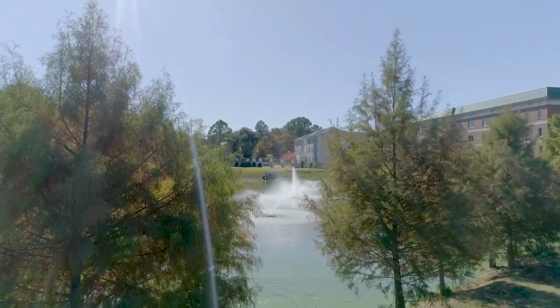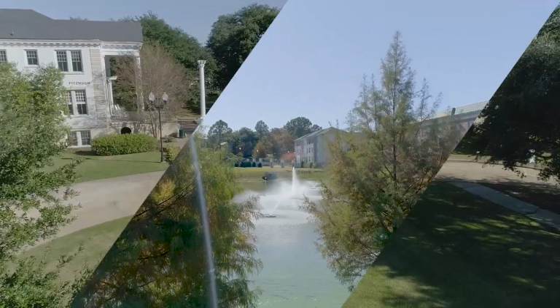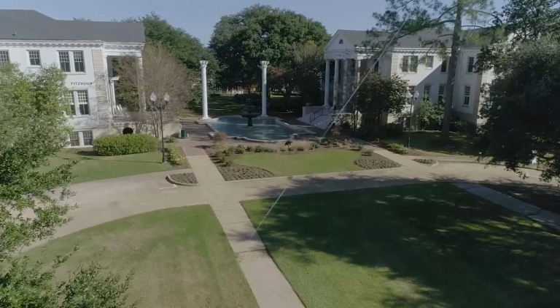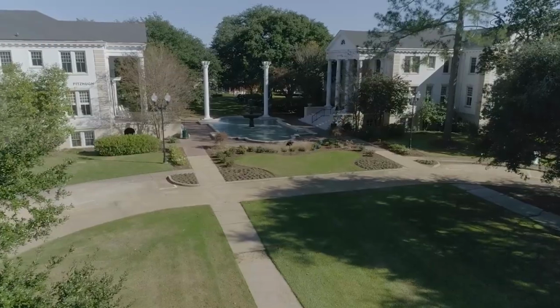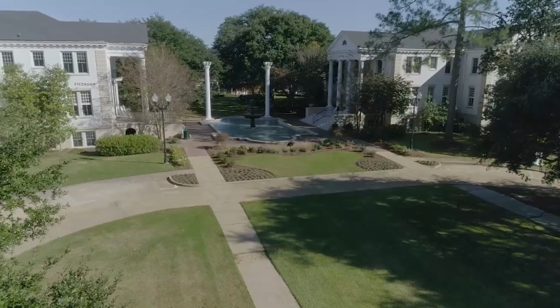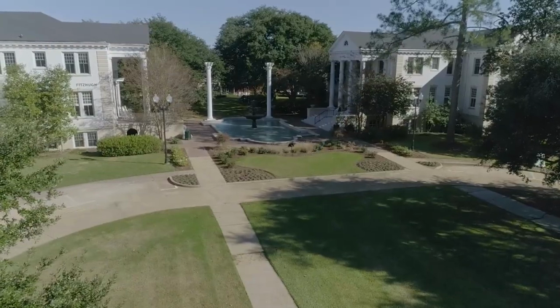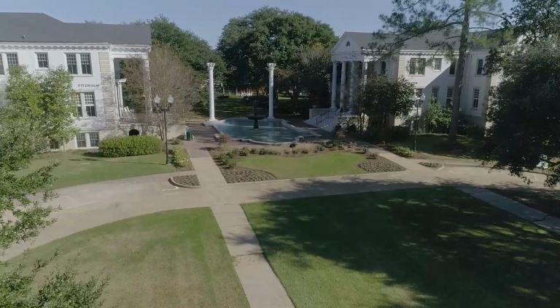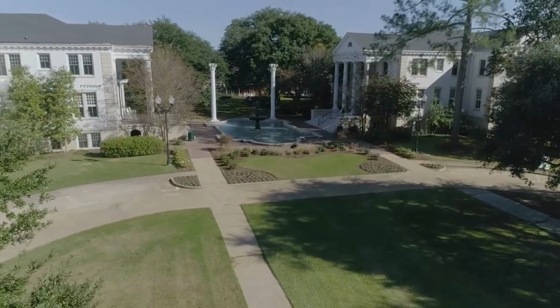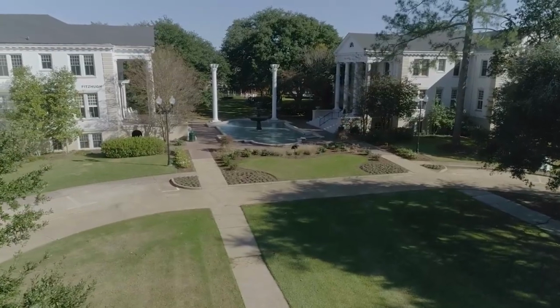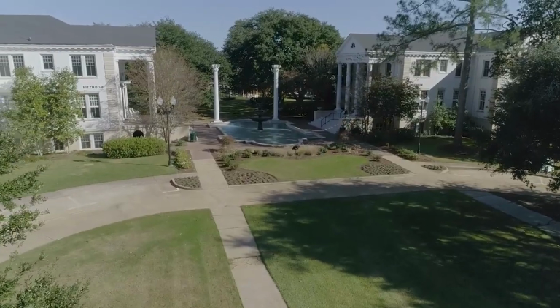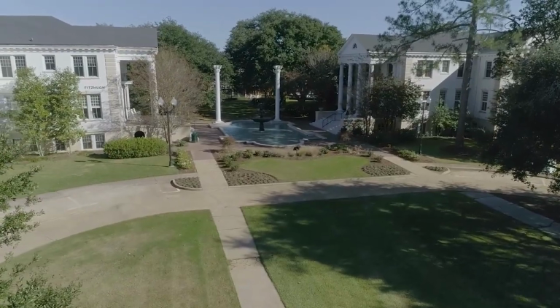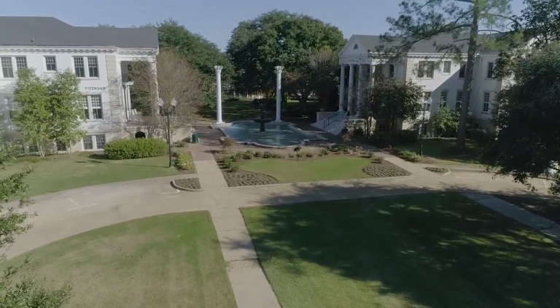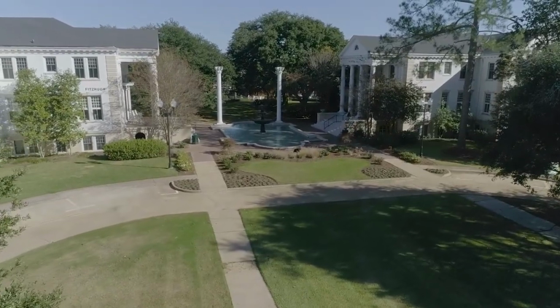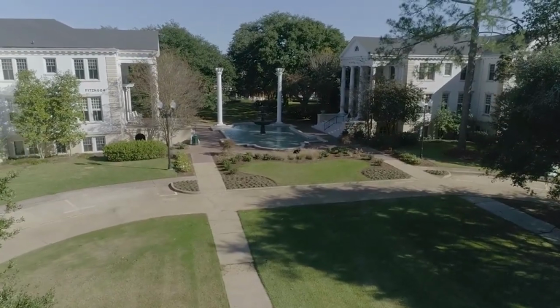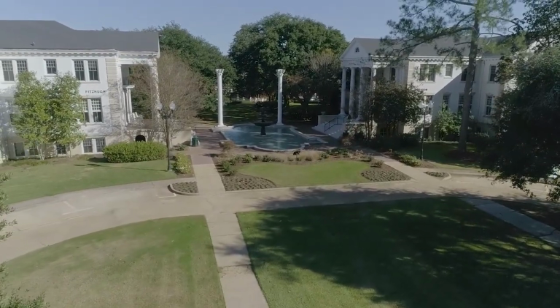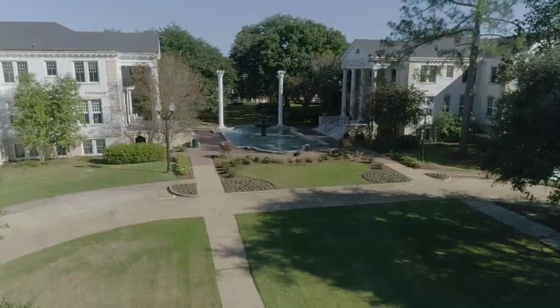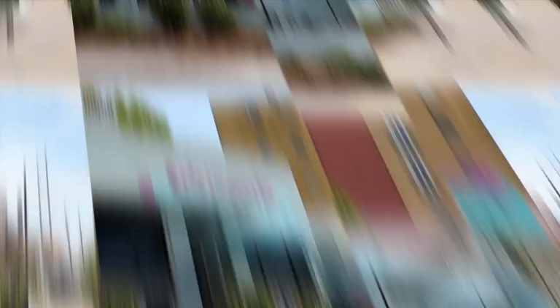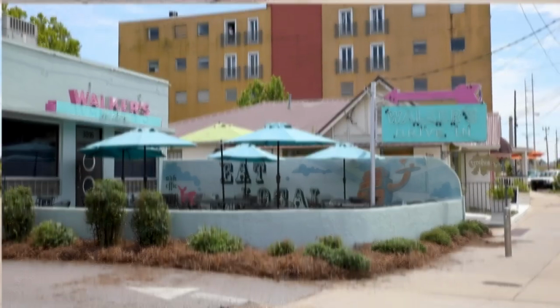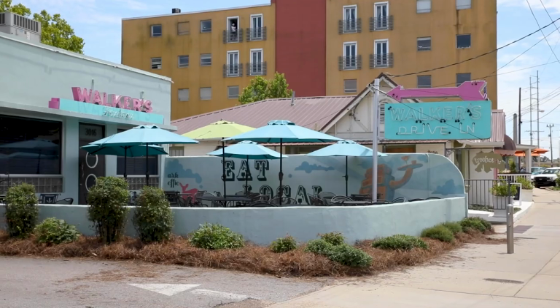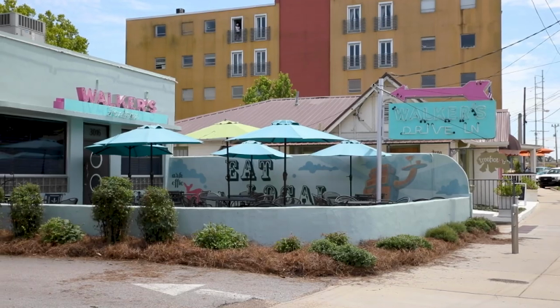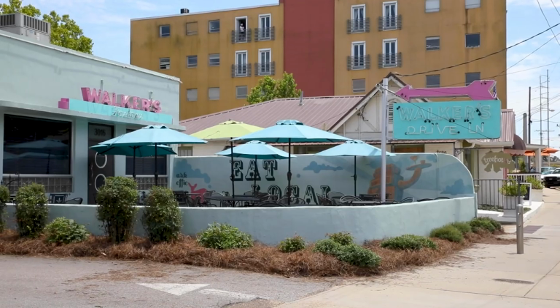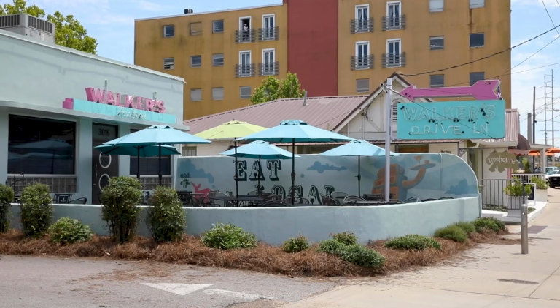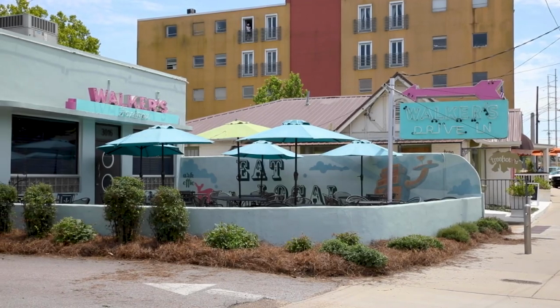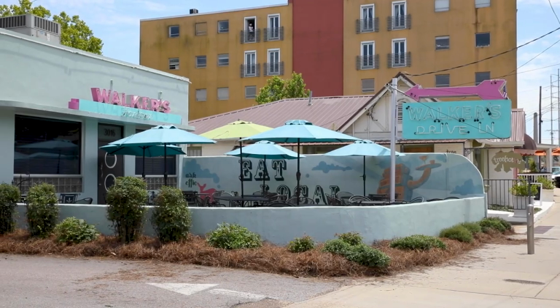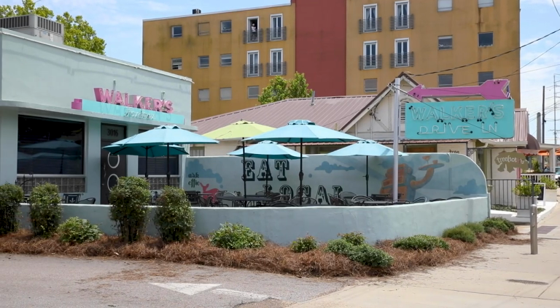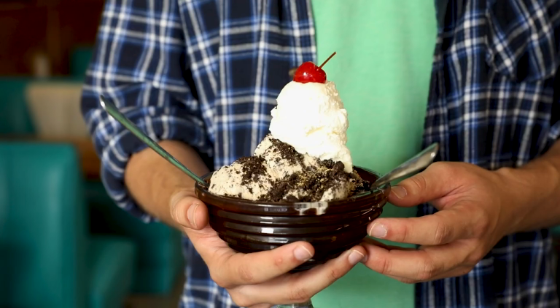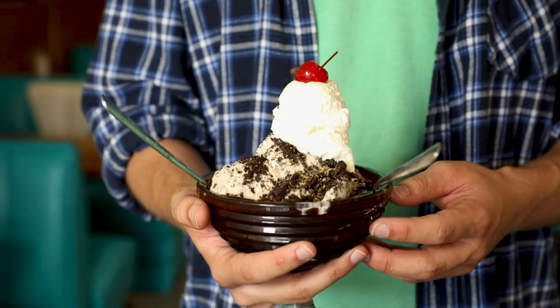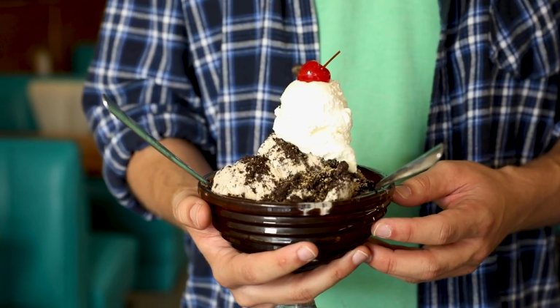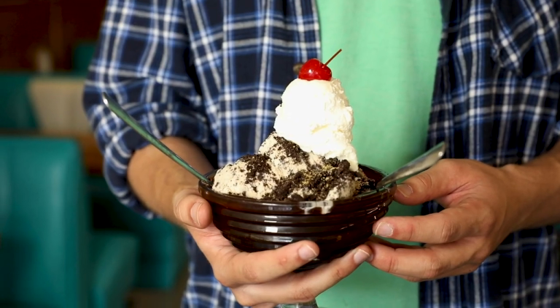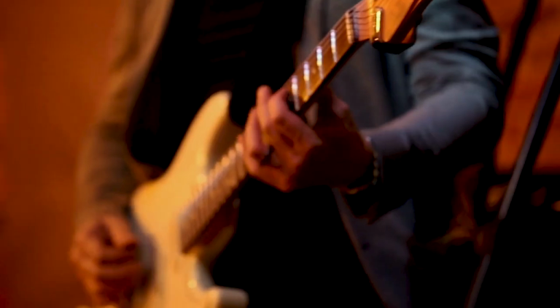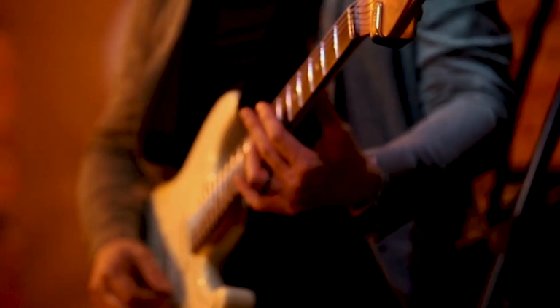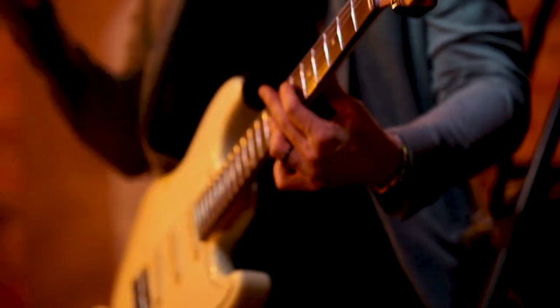Belhaven University is nestled within the charming Belhaven neighborhood, and we're just minutes away from great dining, shopping, and entertainment.